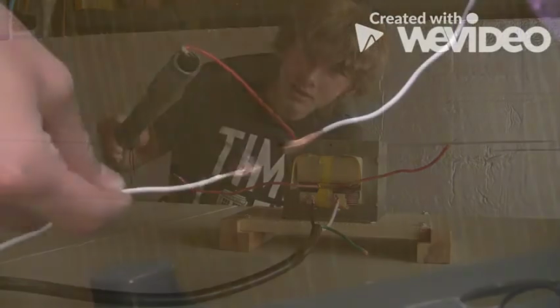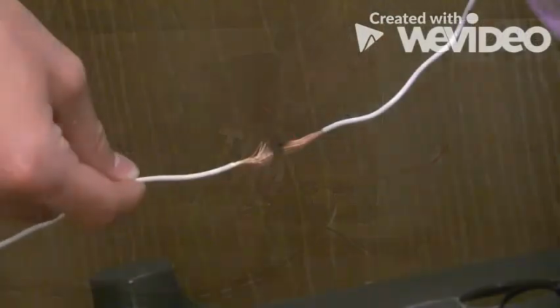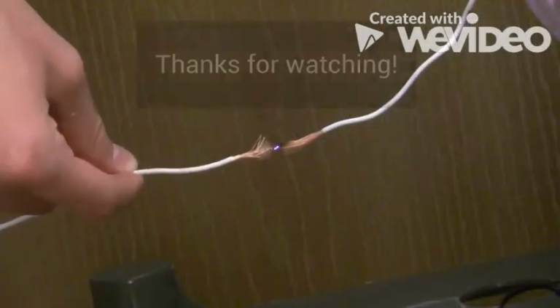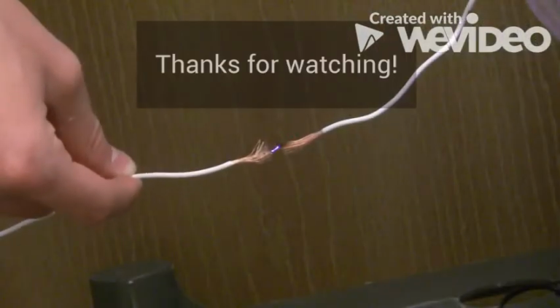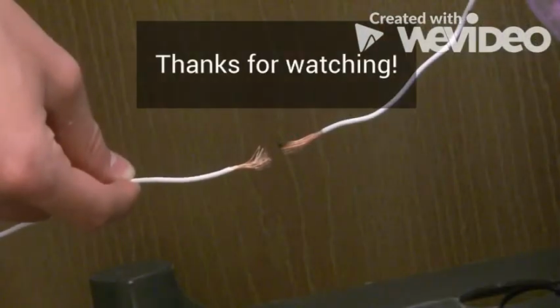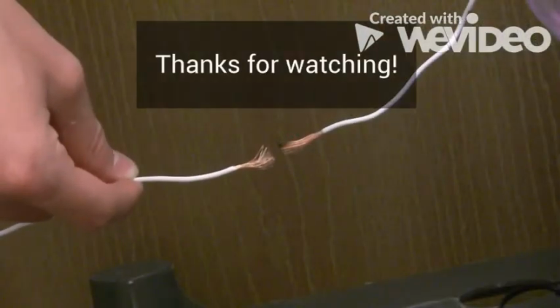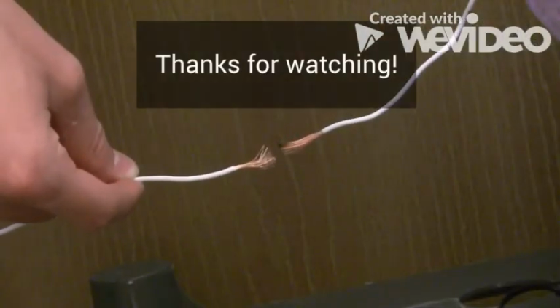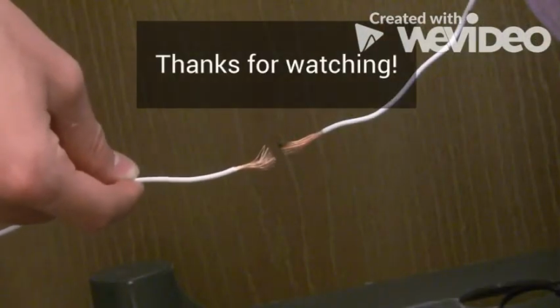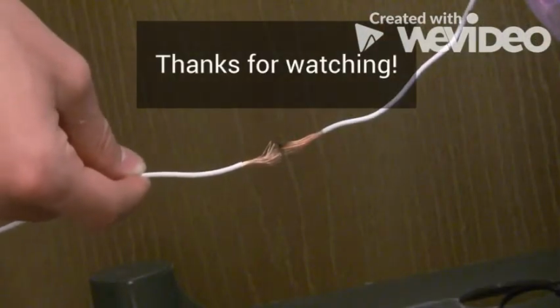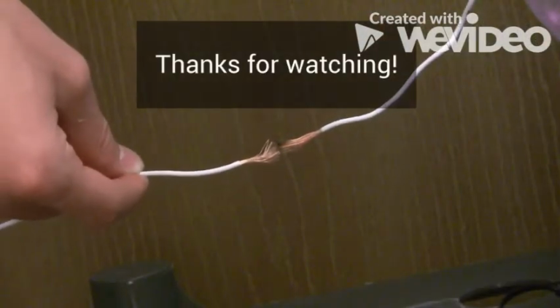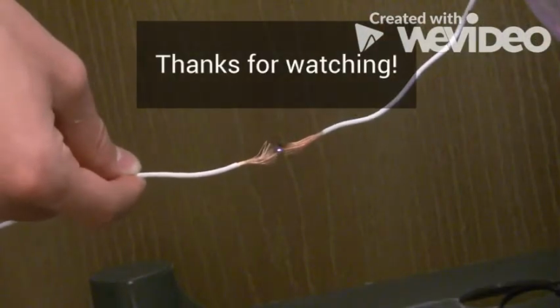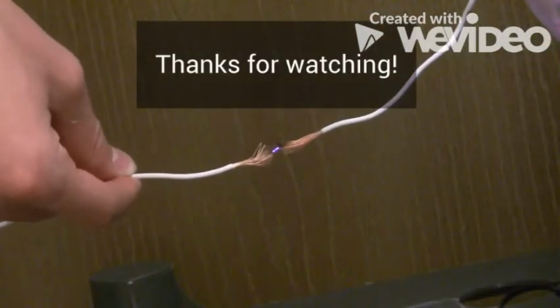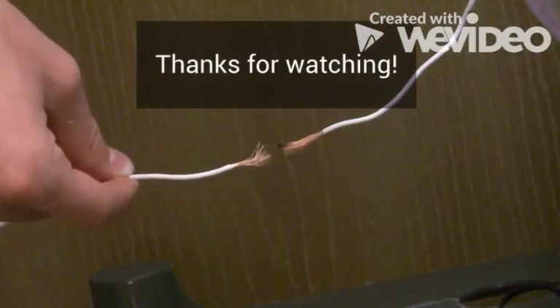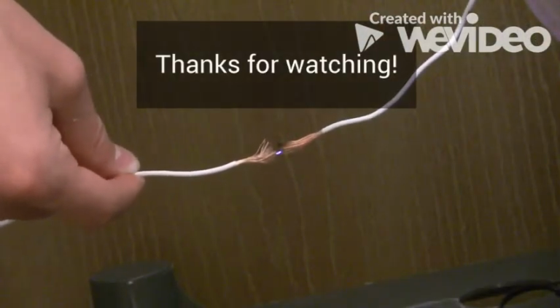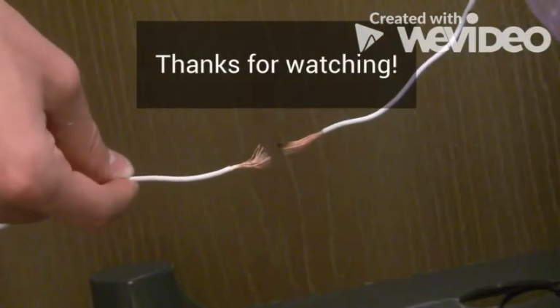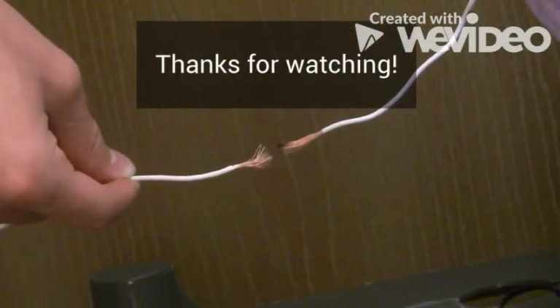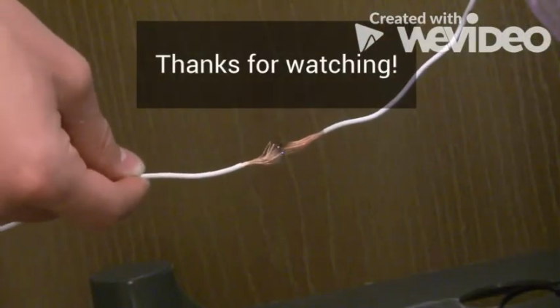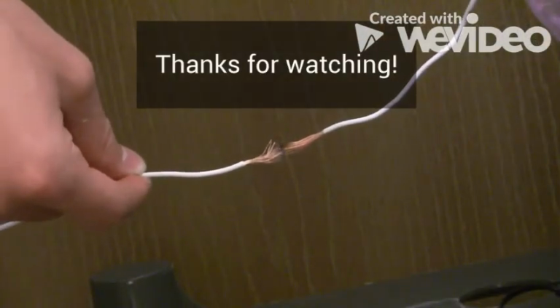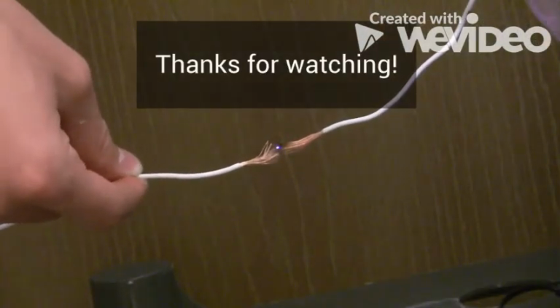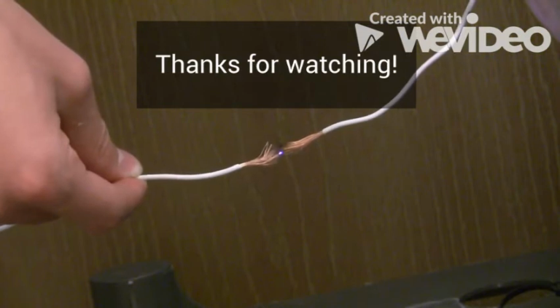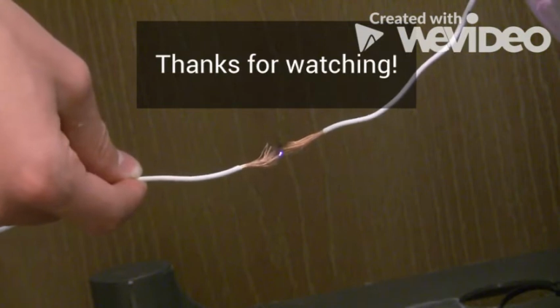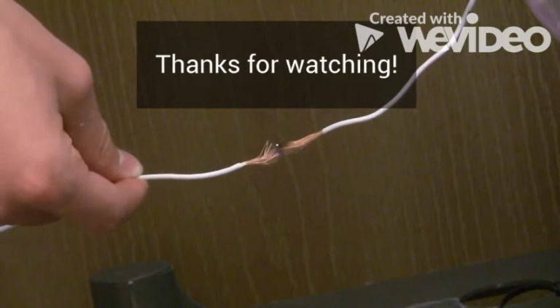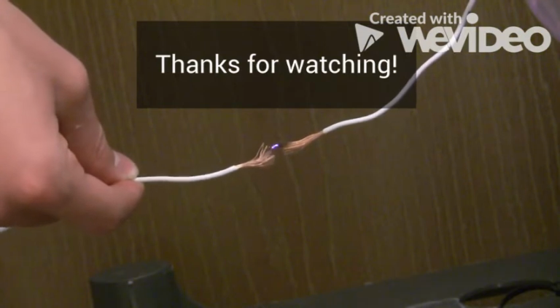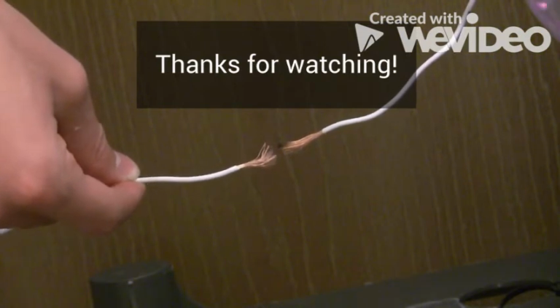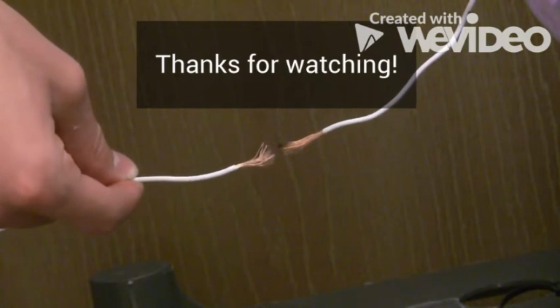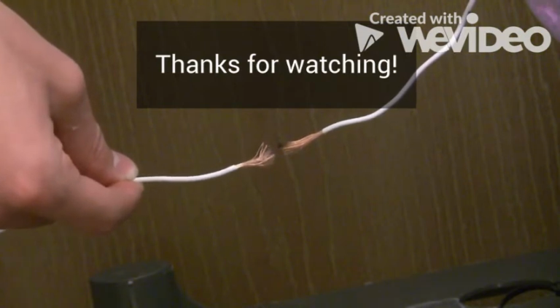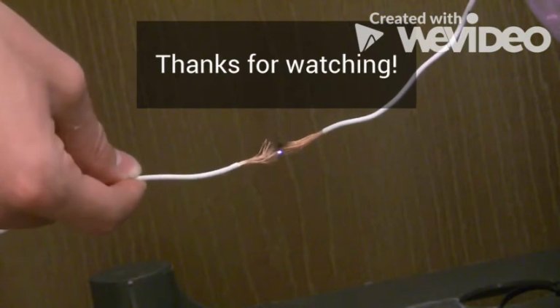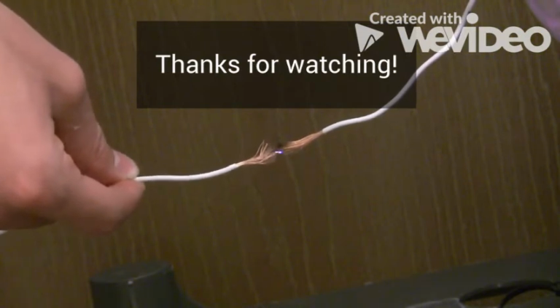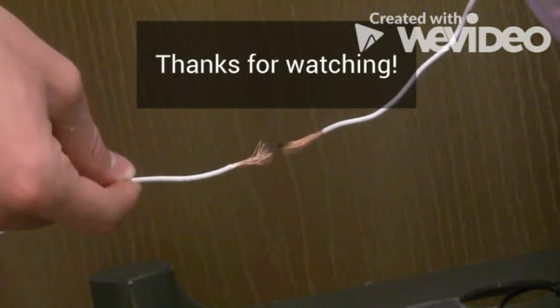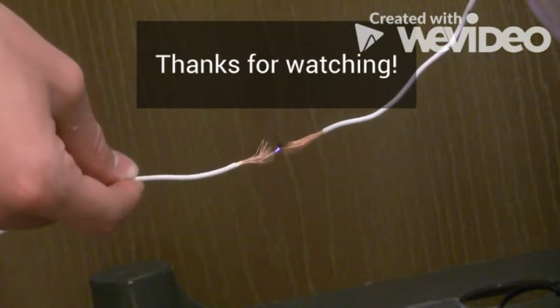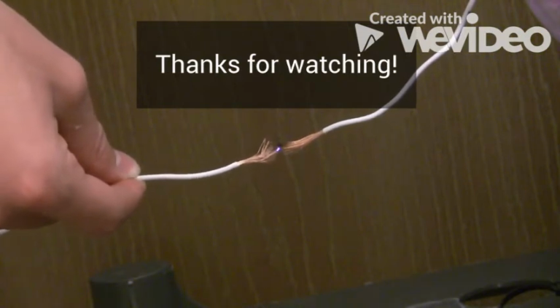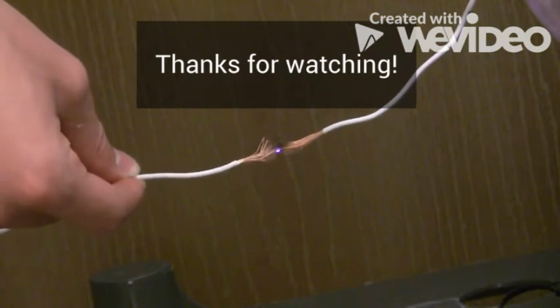All right, everyone. Thank you for watching Plasma Prints. Don't forget to stay safe, do your research, and stay tuned.